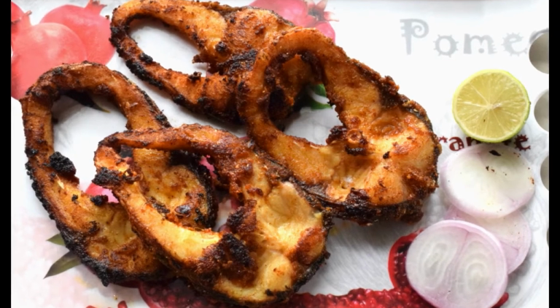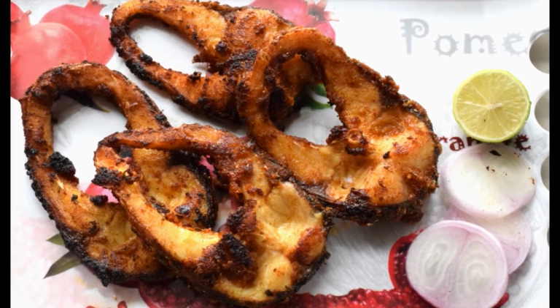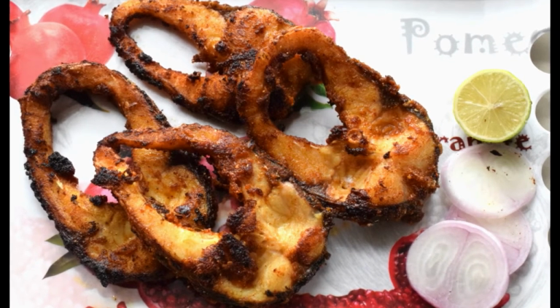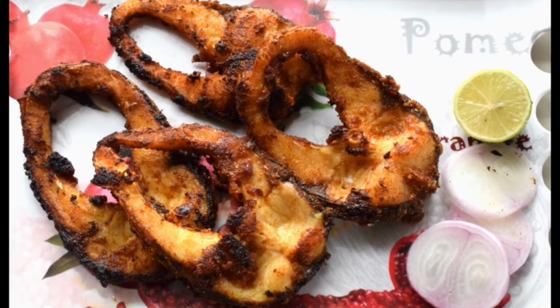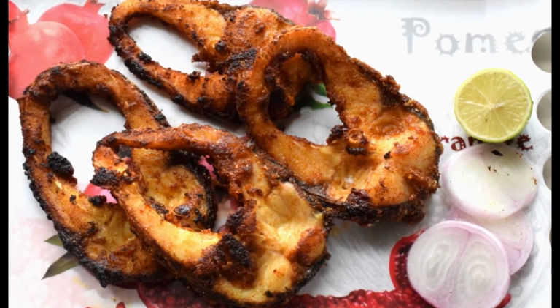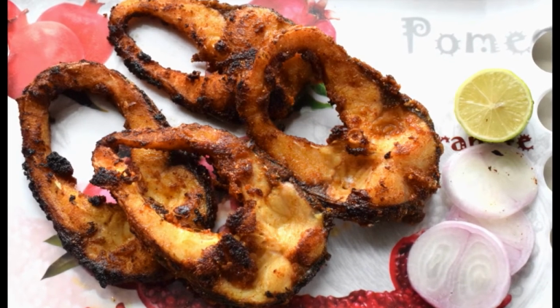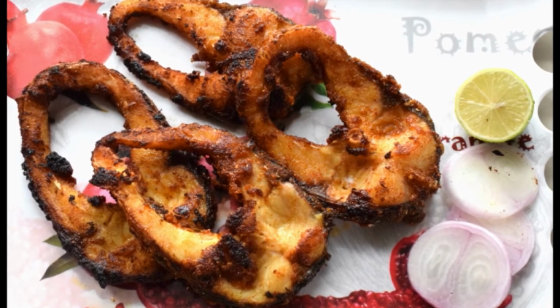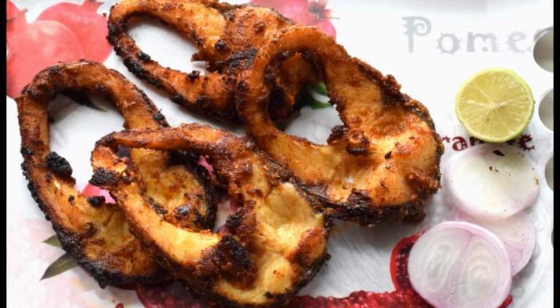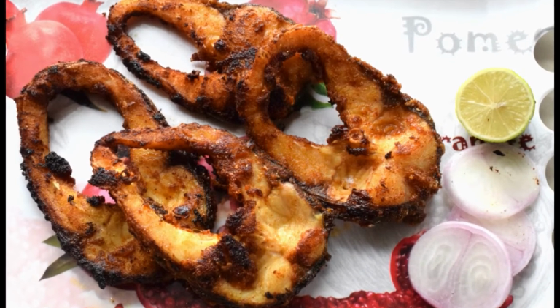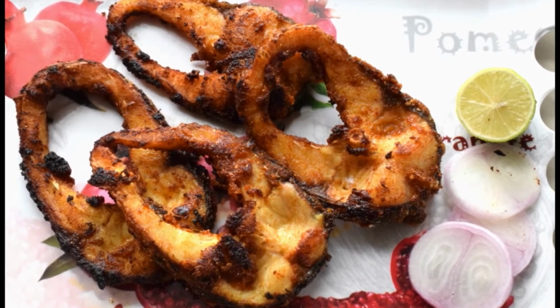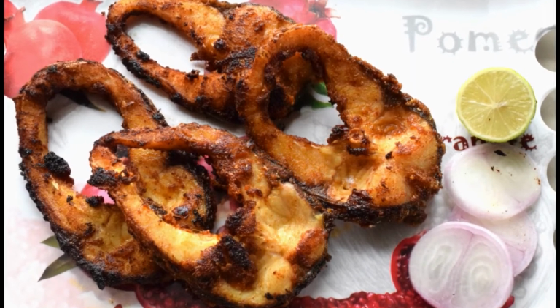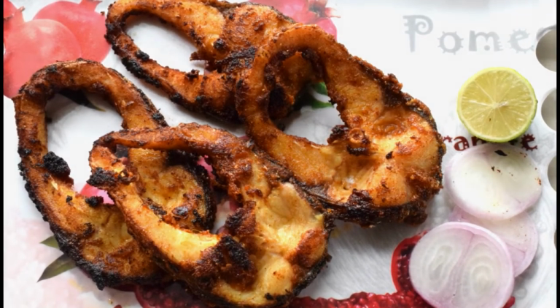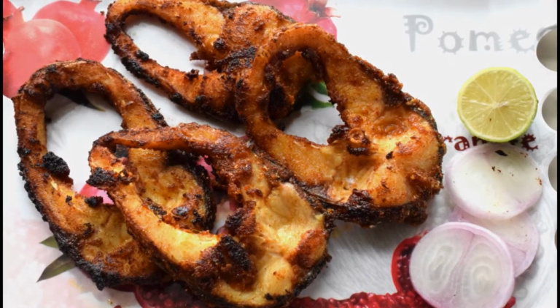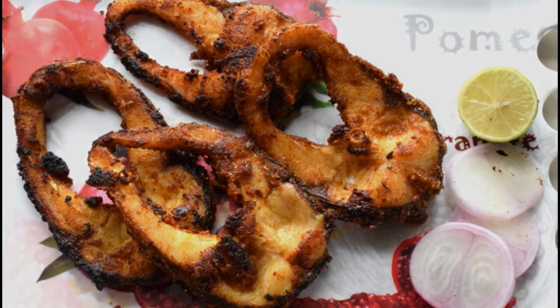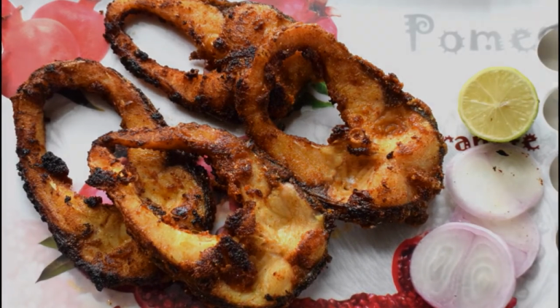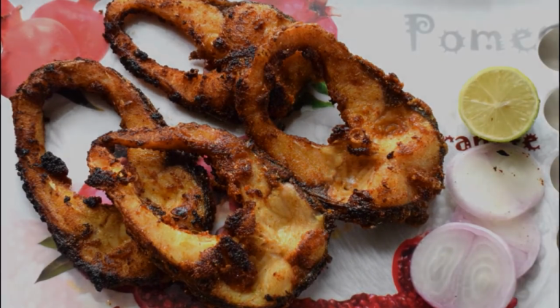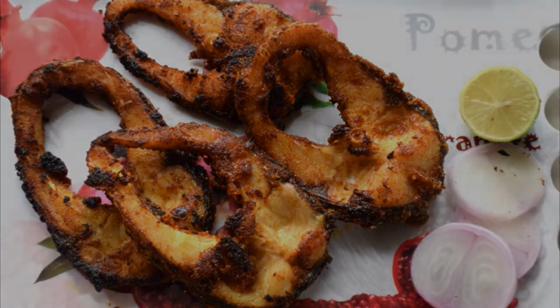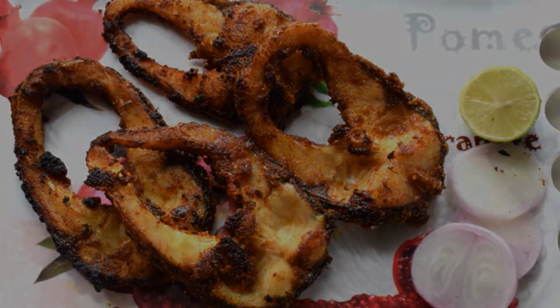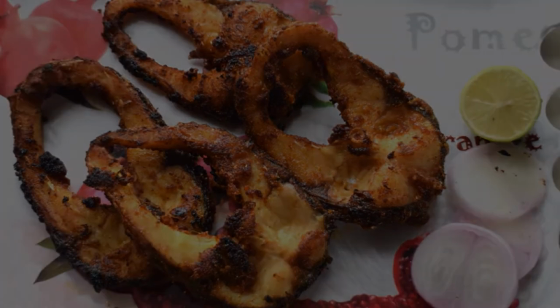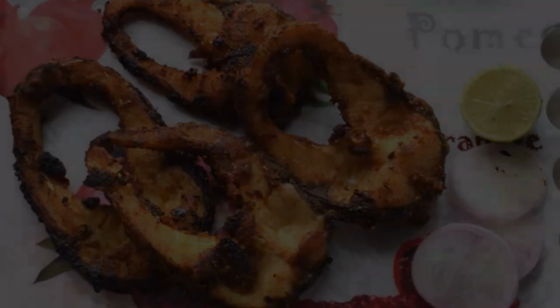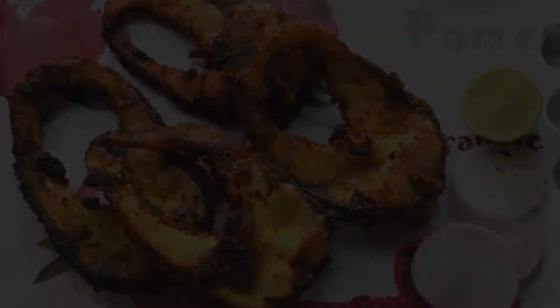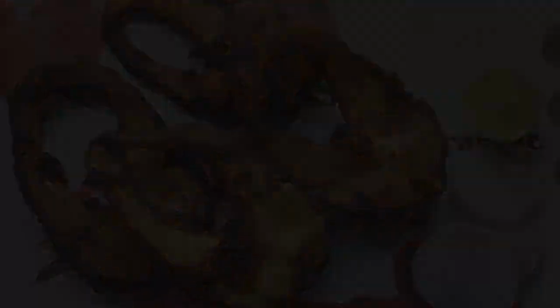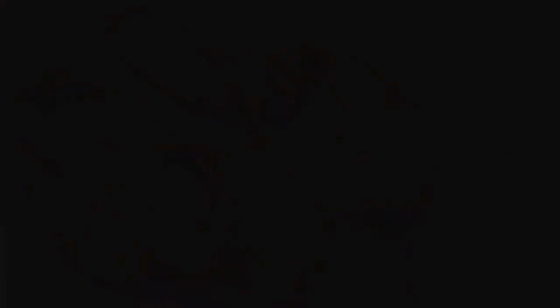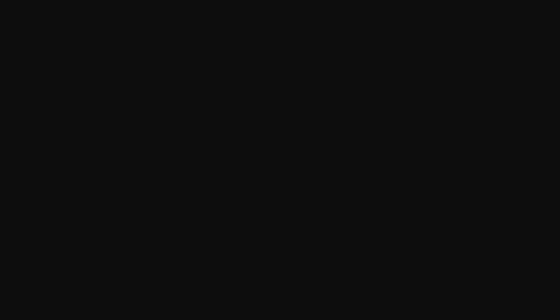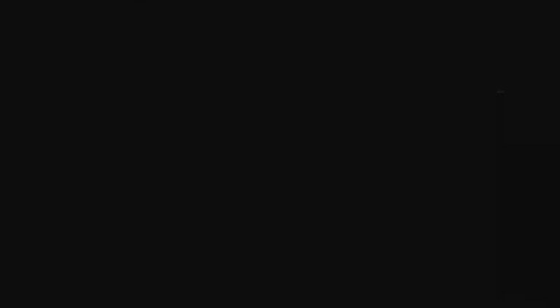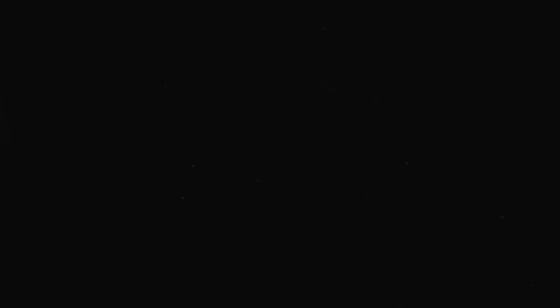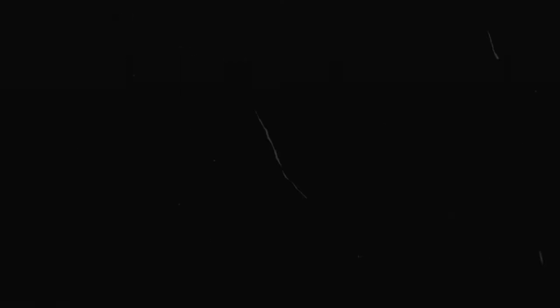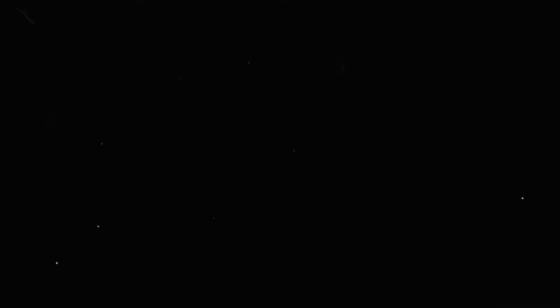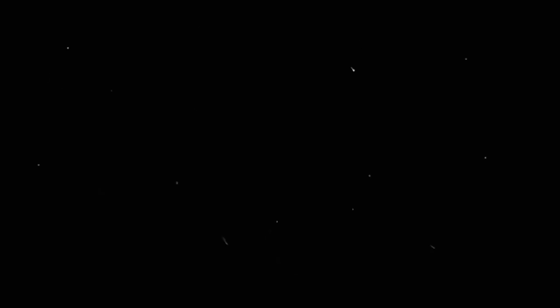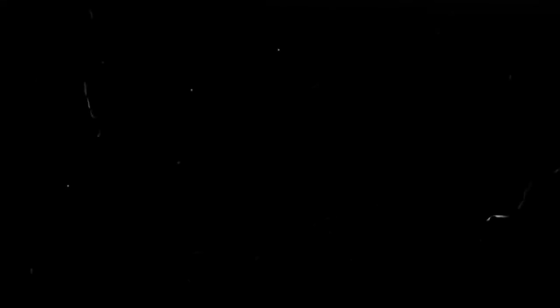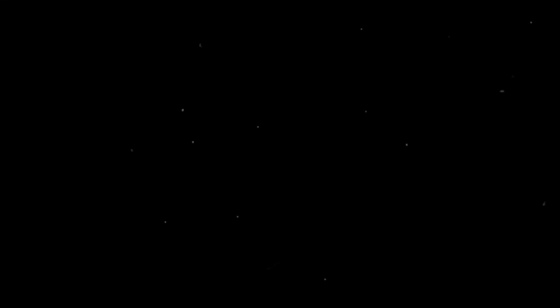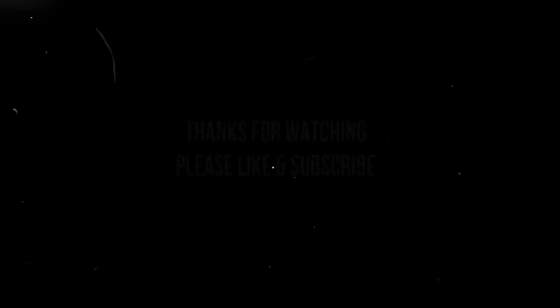If you like this recipe, please share, like, and subscribe to our channel.